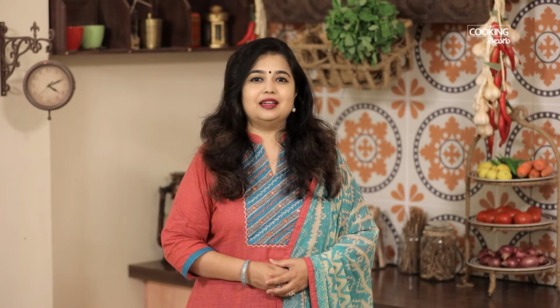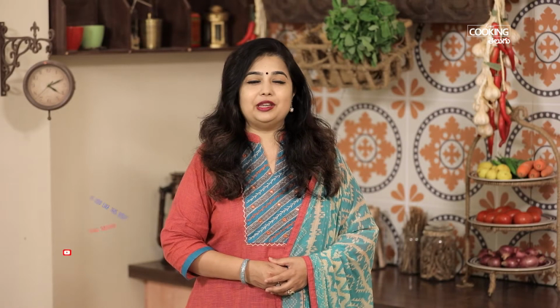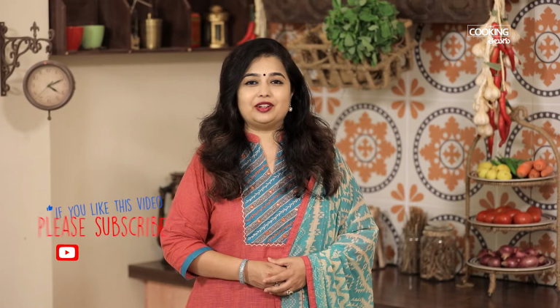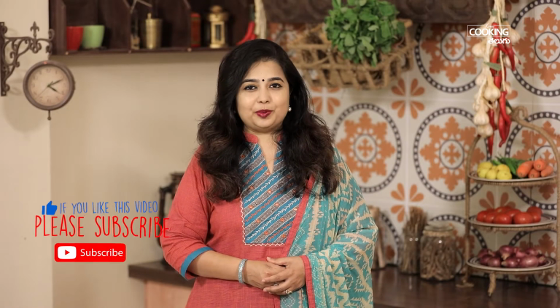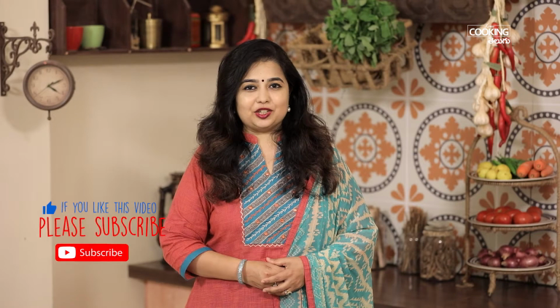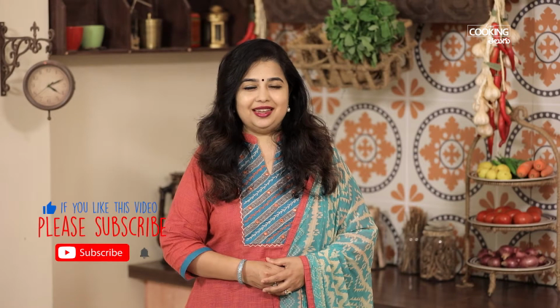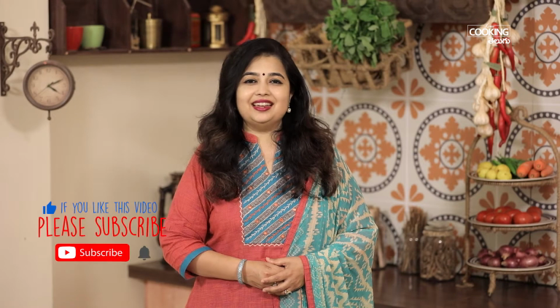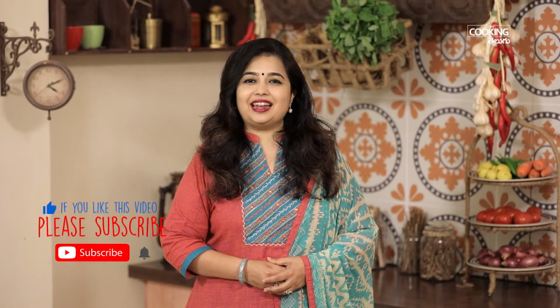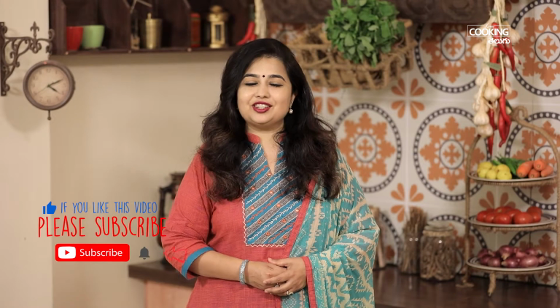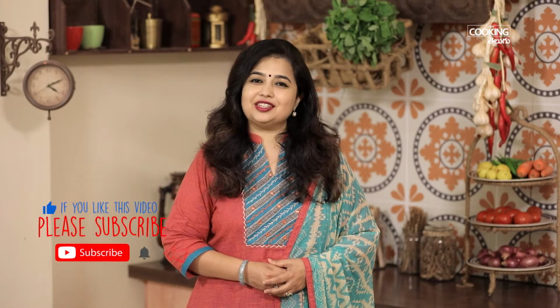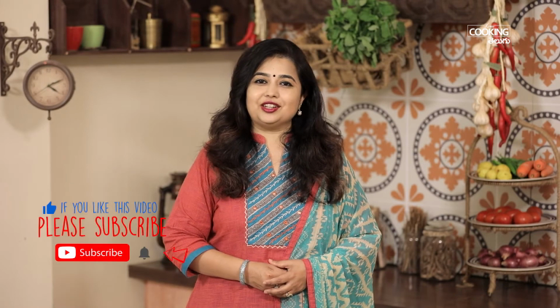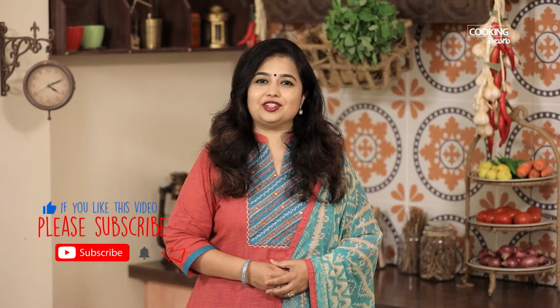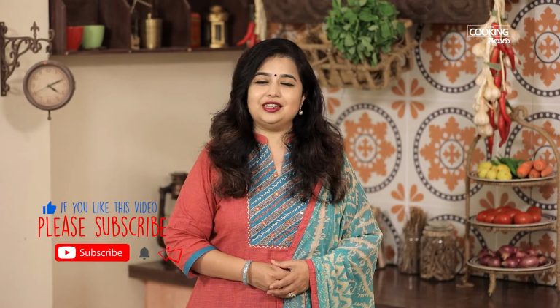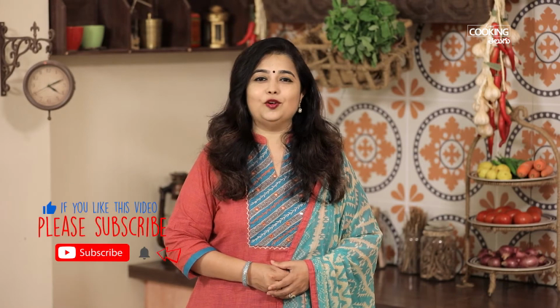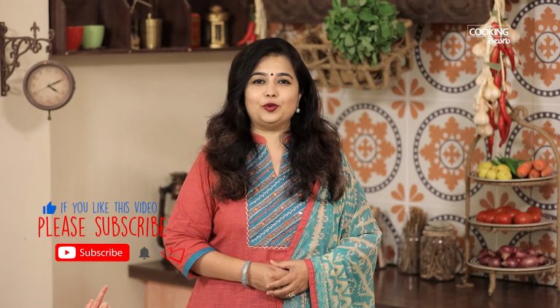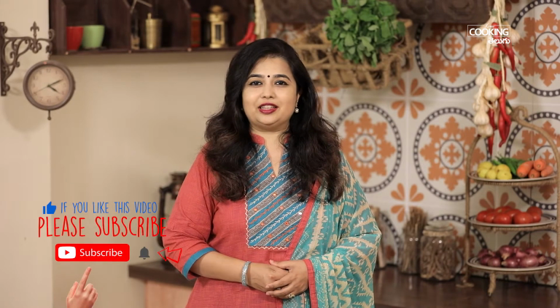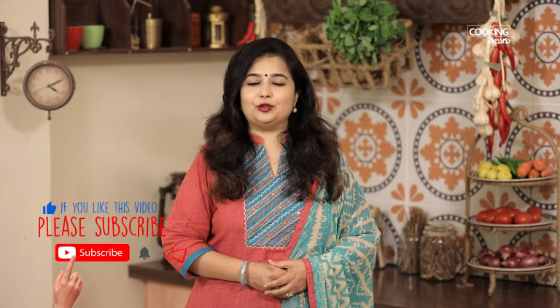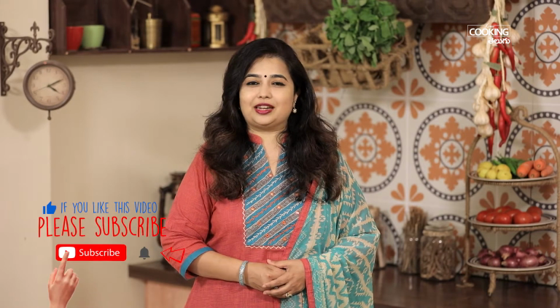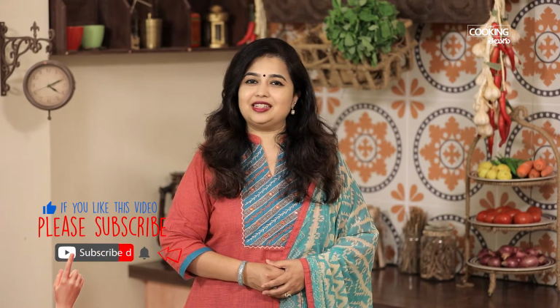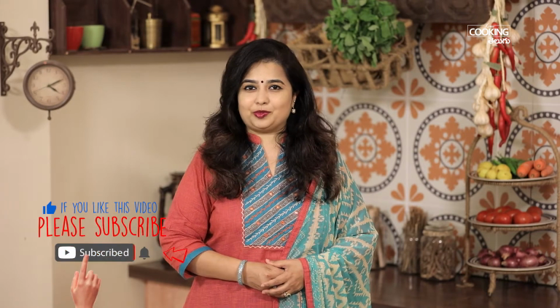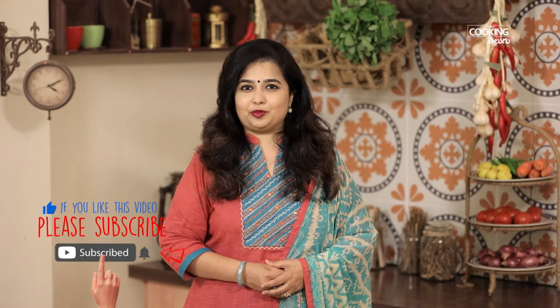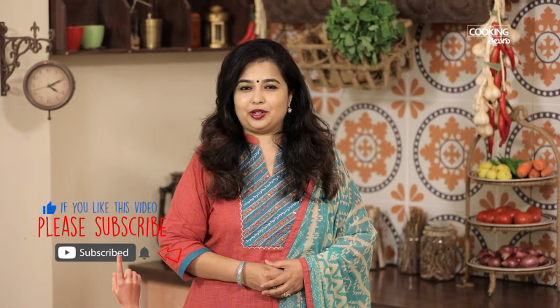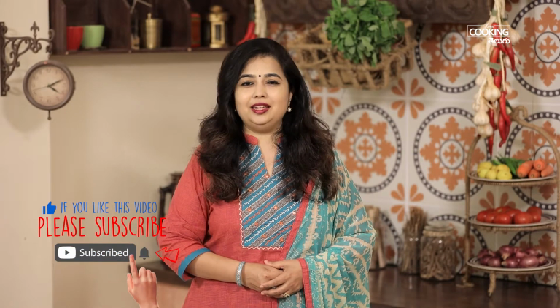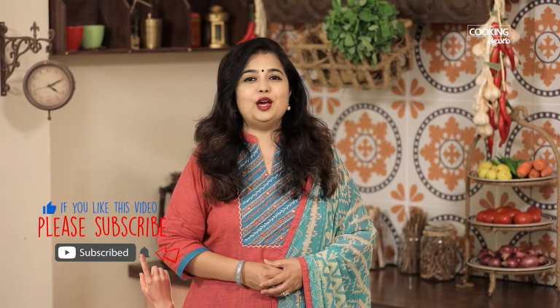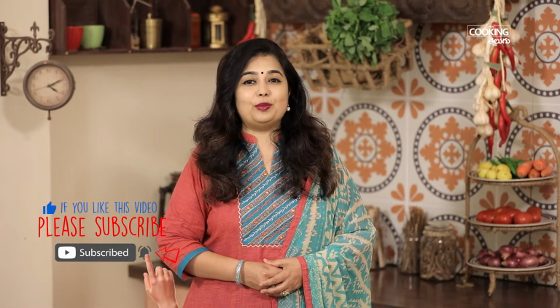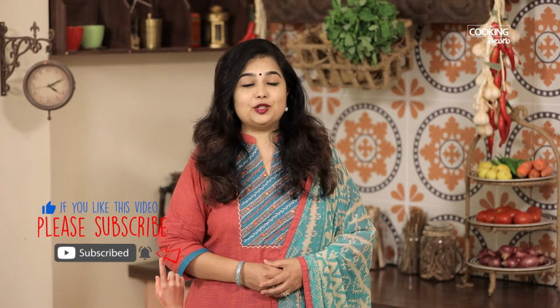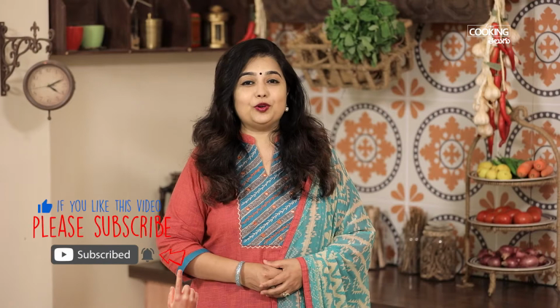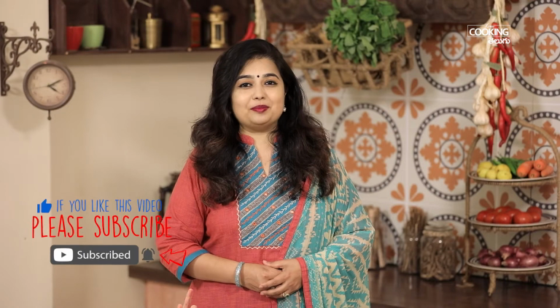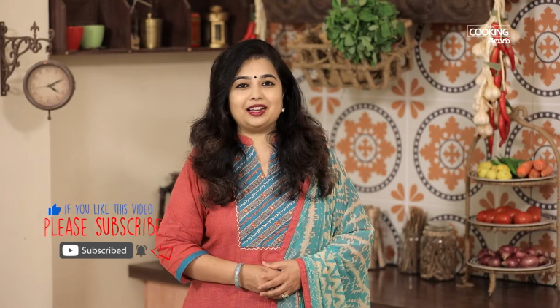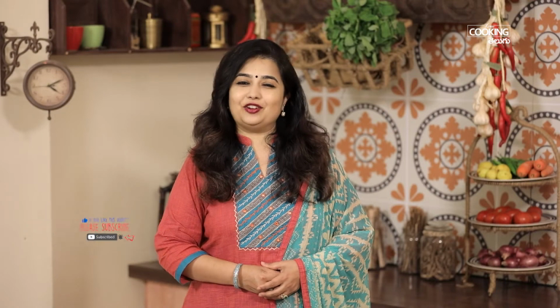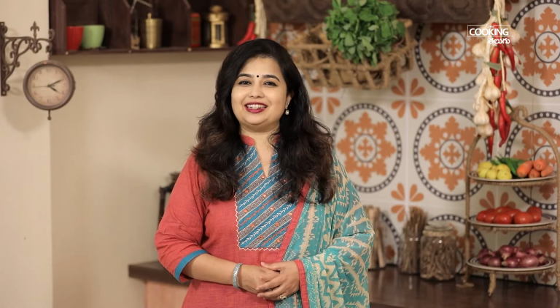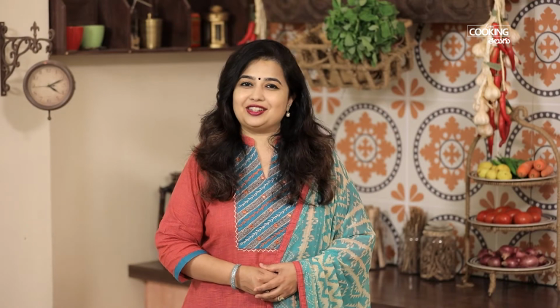If you want this recipe, like, share and subscribe to the Home Cooking Telugu channel. Click the bell icon.